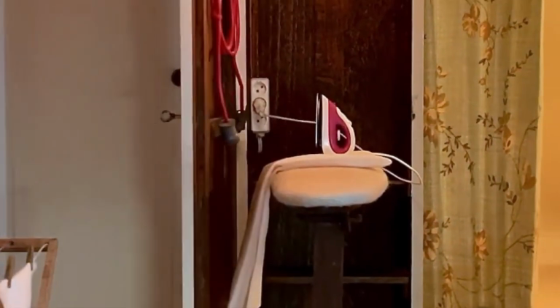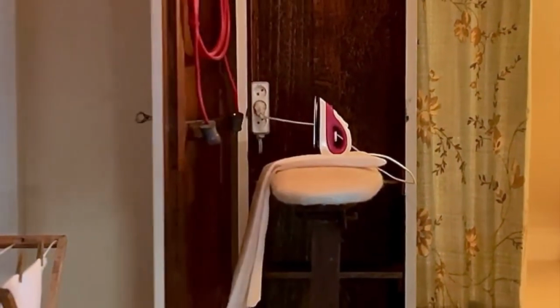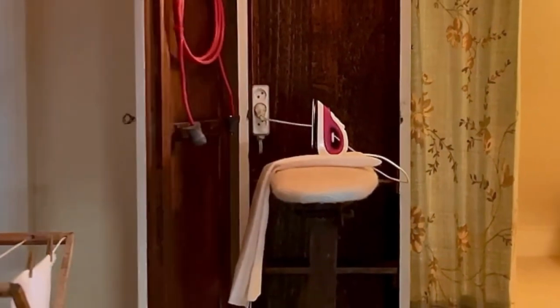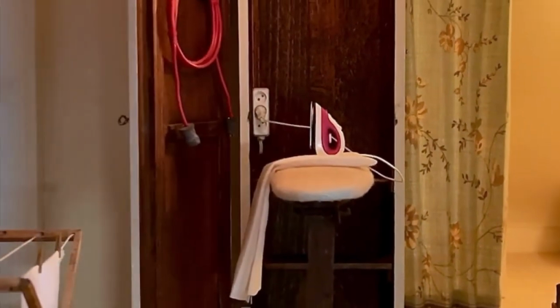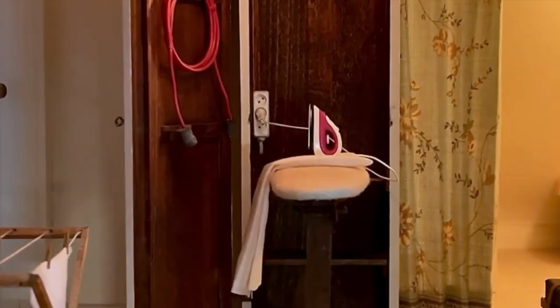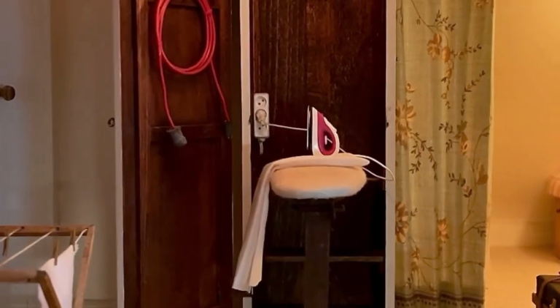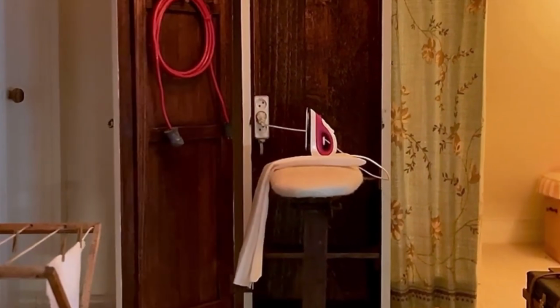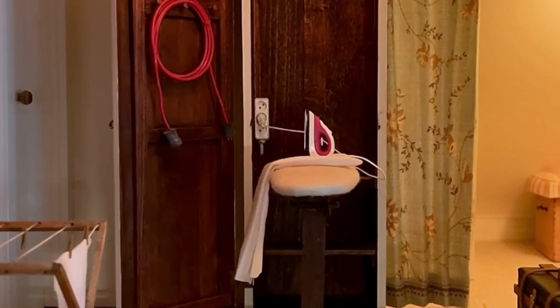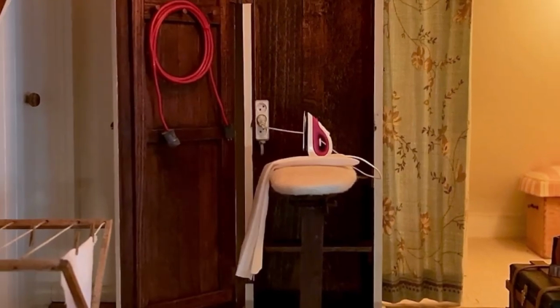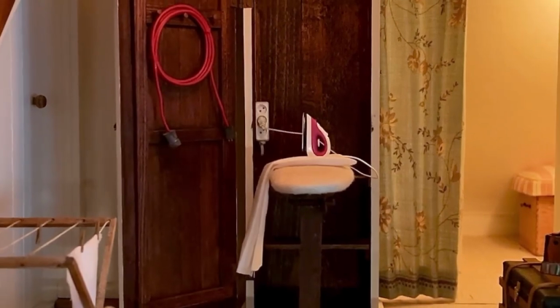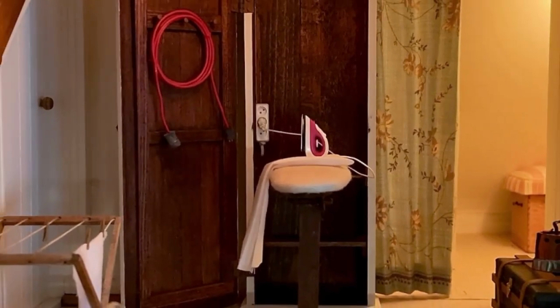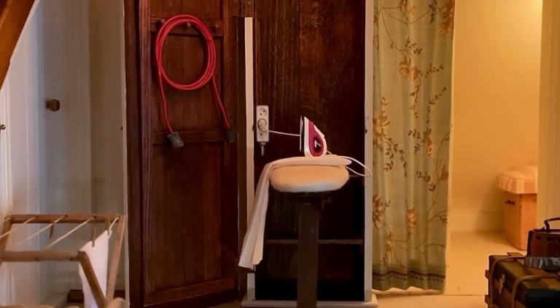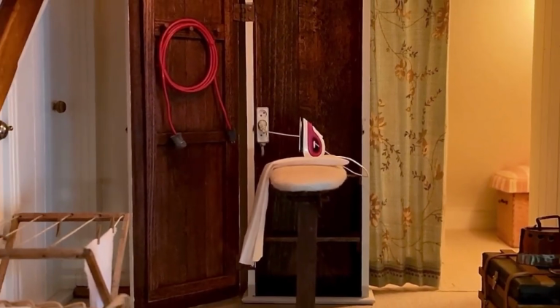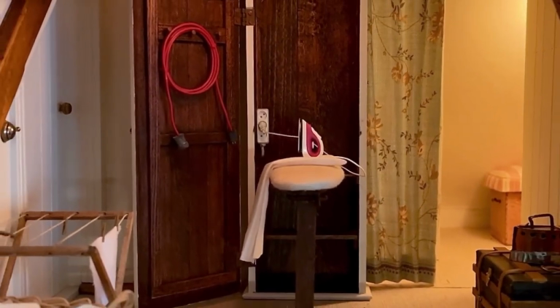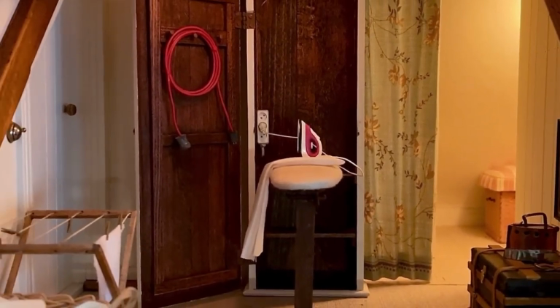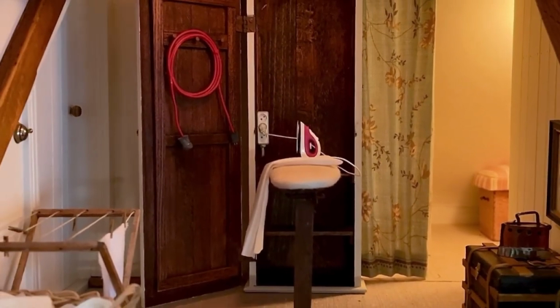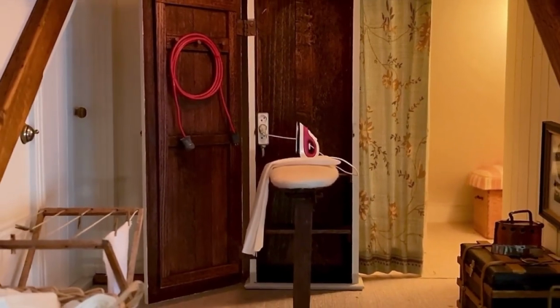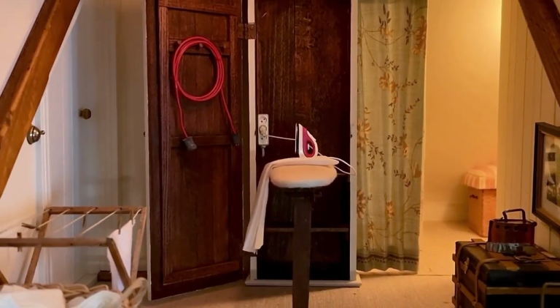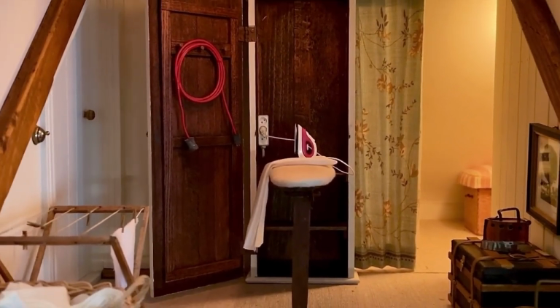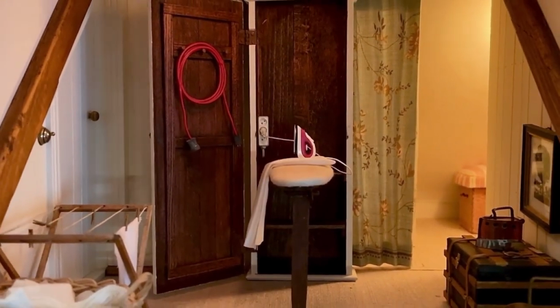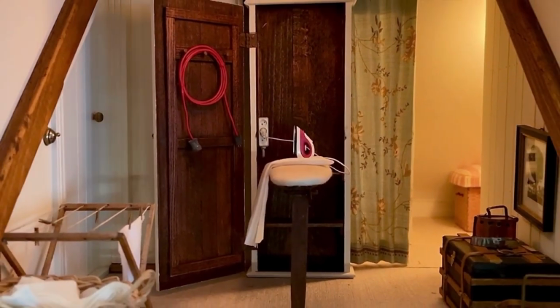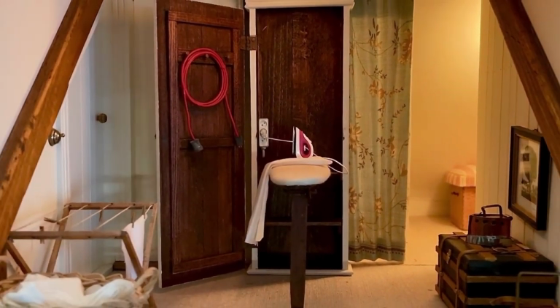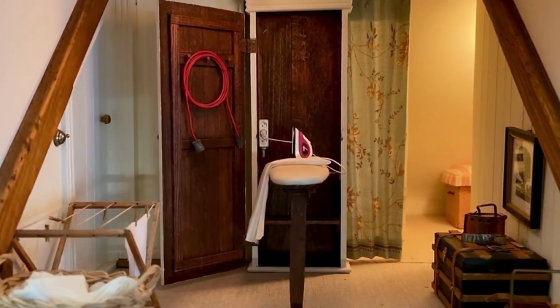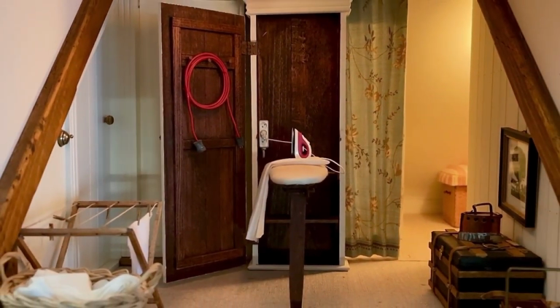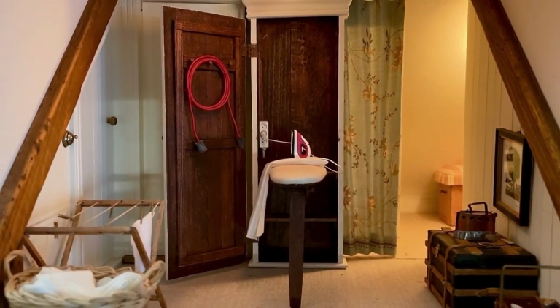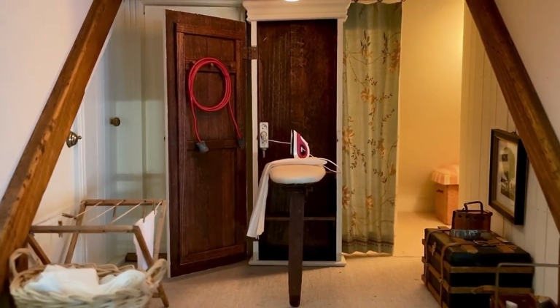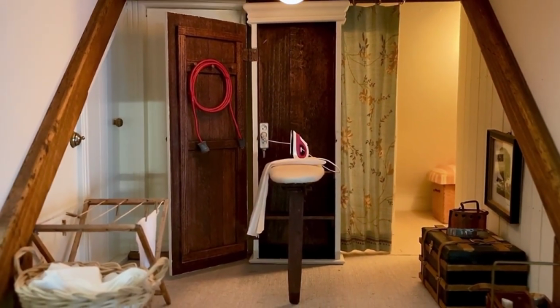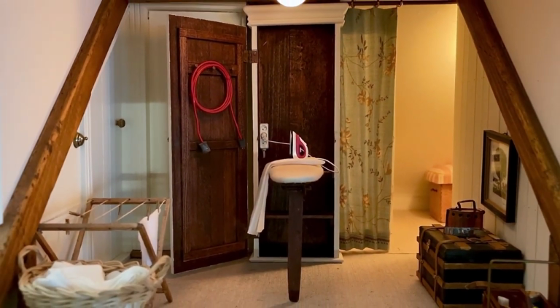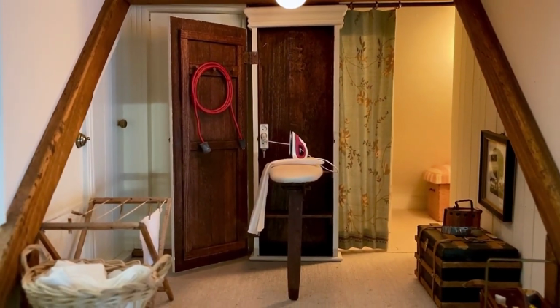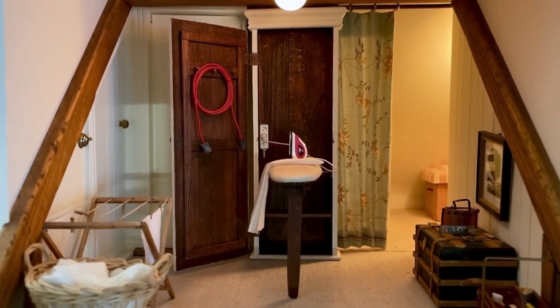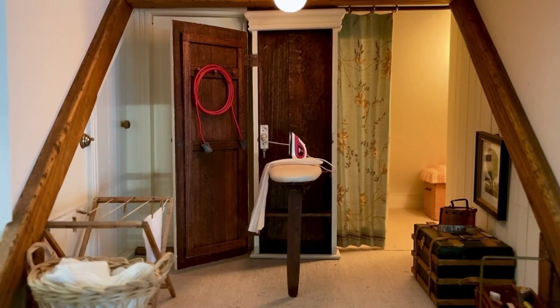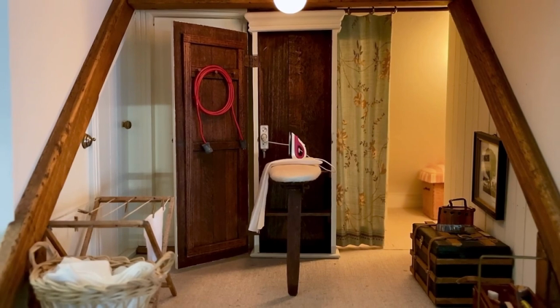It seems we have disturbed someone doing the ironing. Let's just leave them at their task and continue the tour.